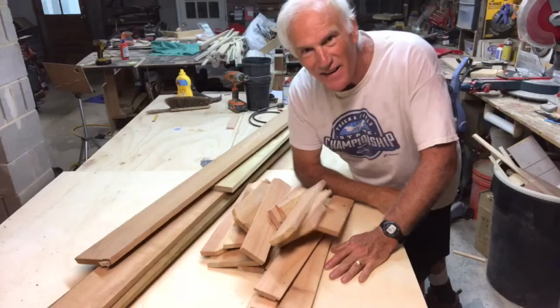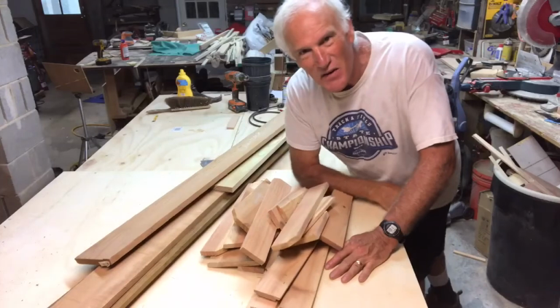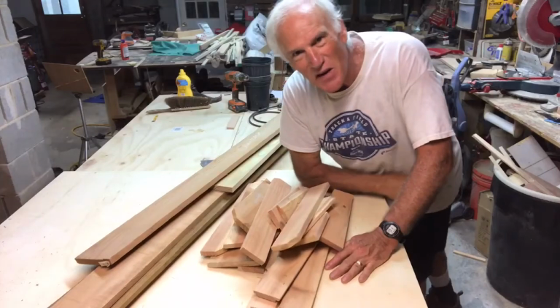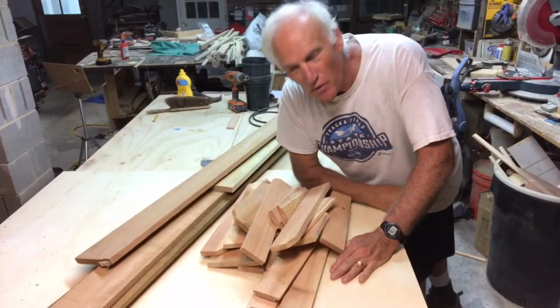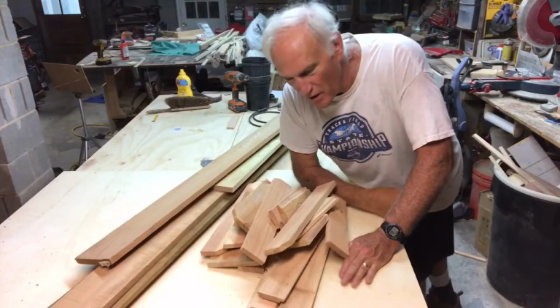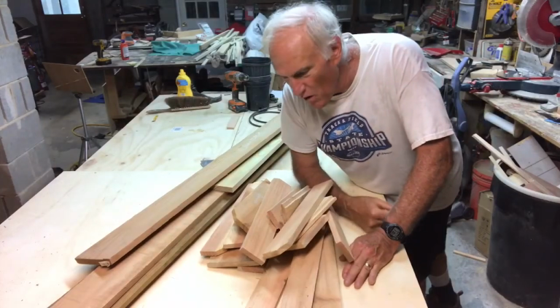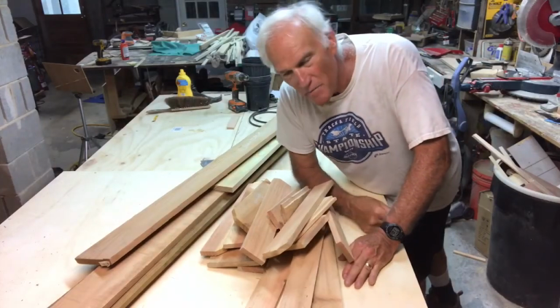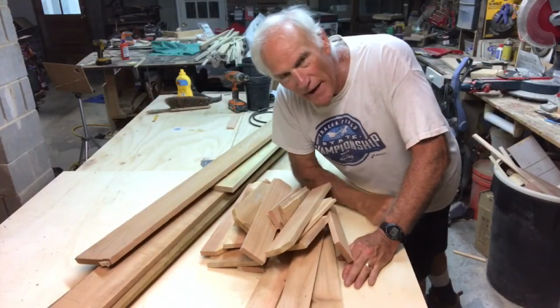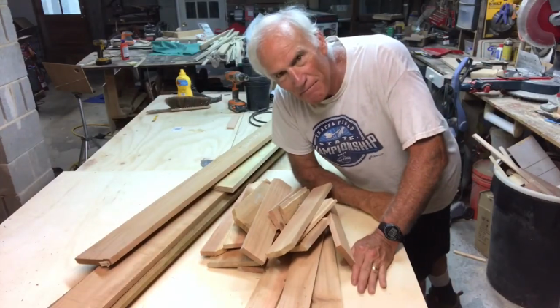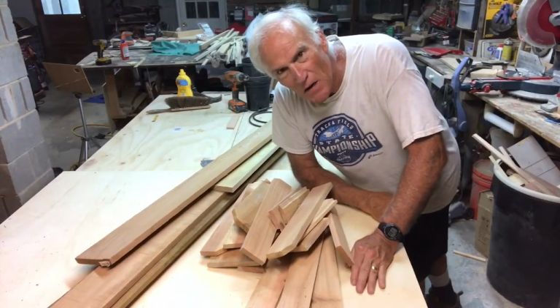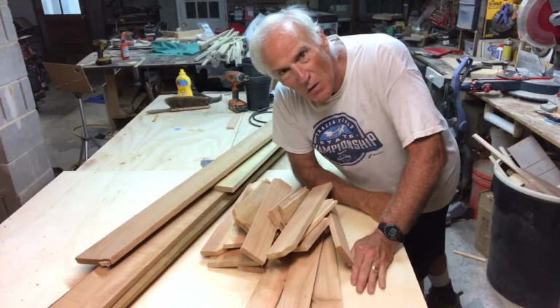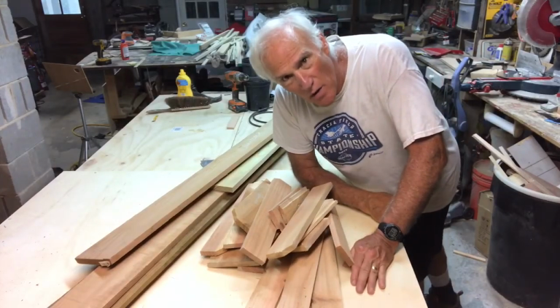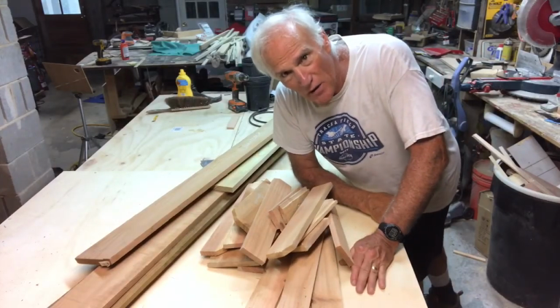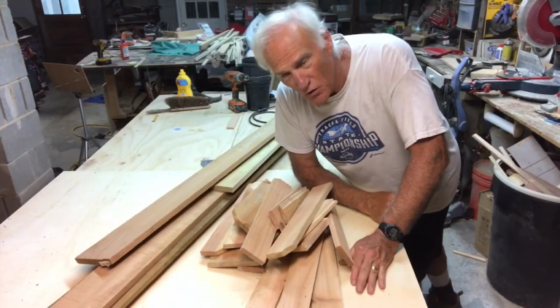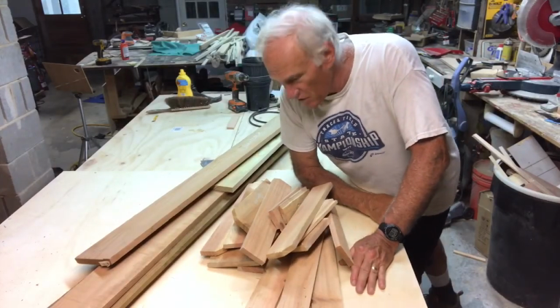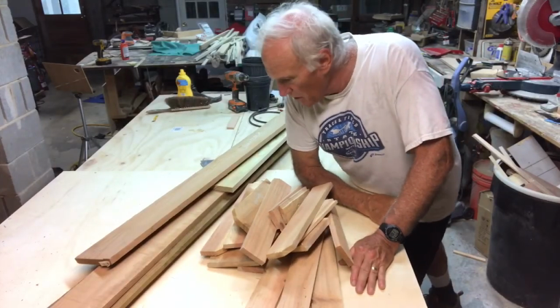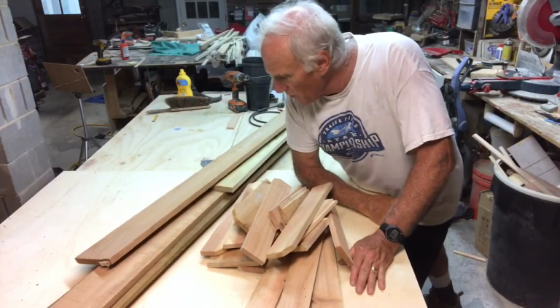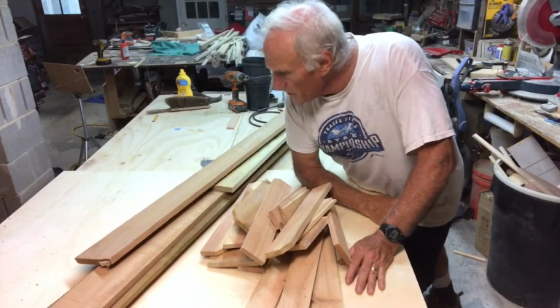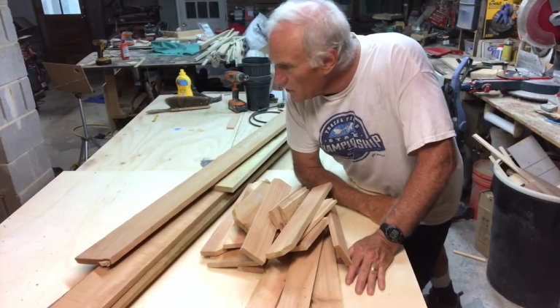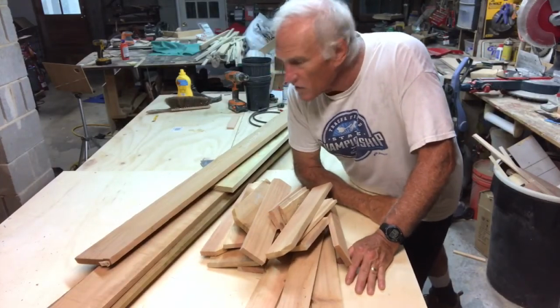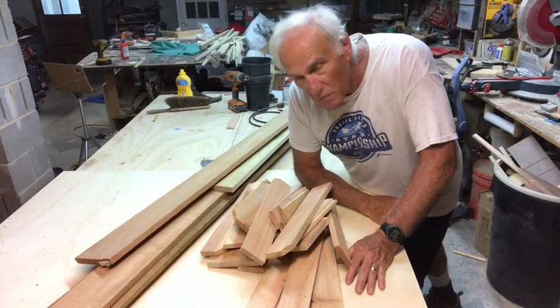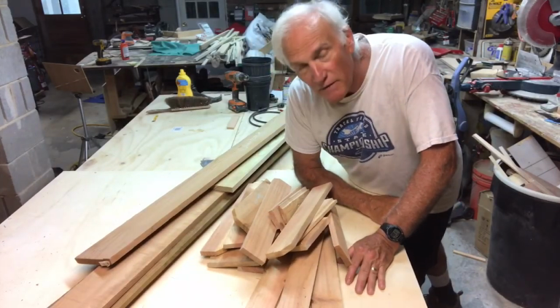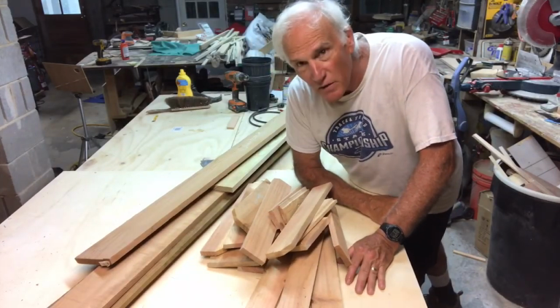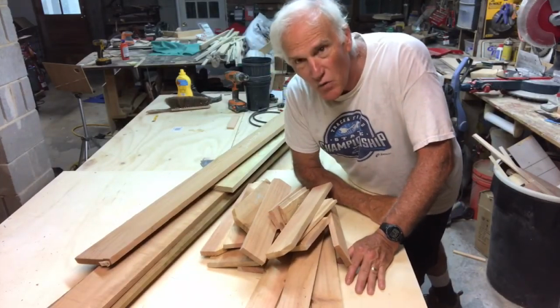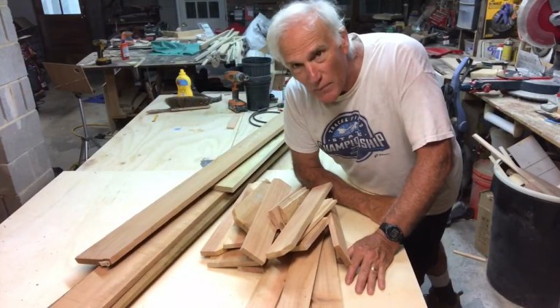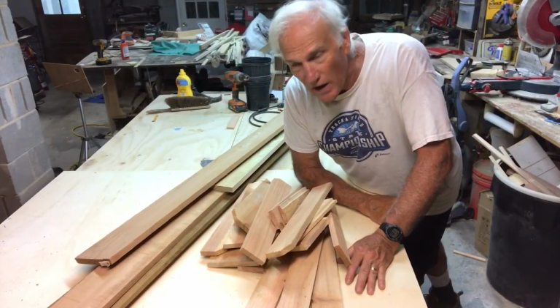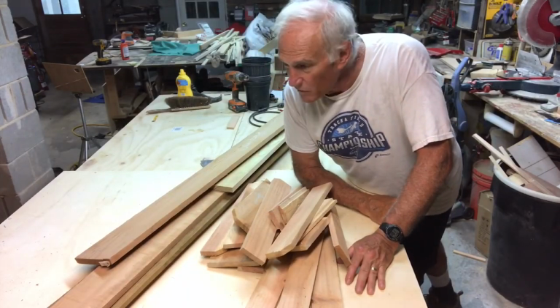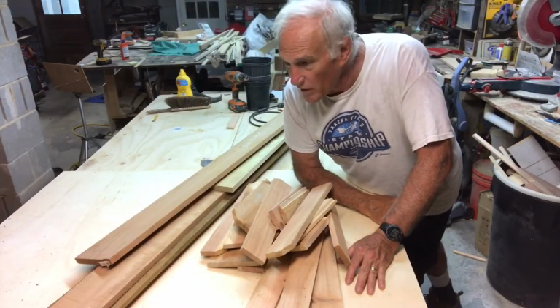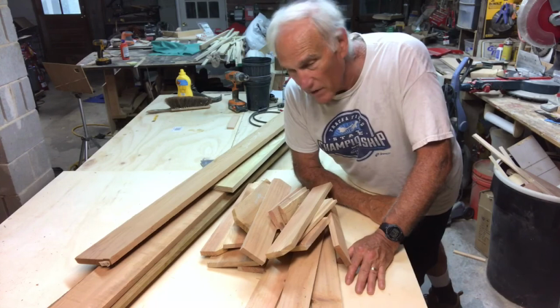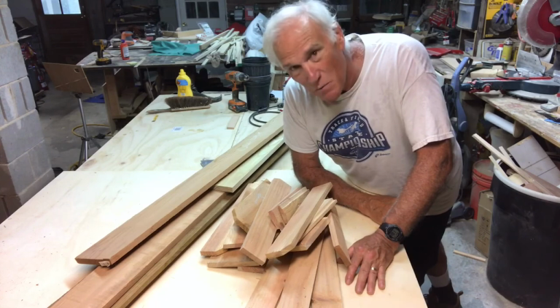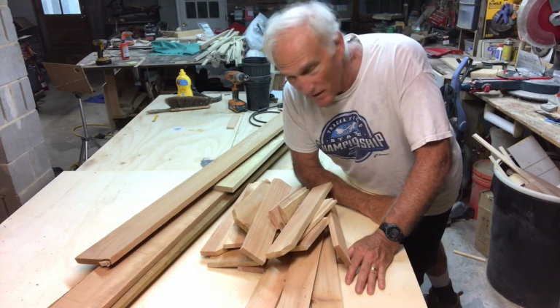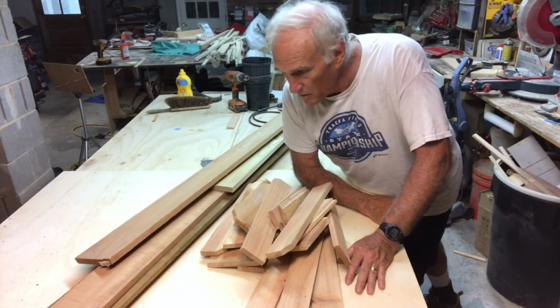Larry Satchwell here, welcome back. One of my goals this year was to use as many of the scraps I have around here as possible.